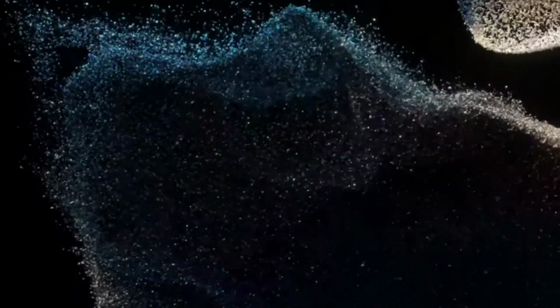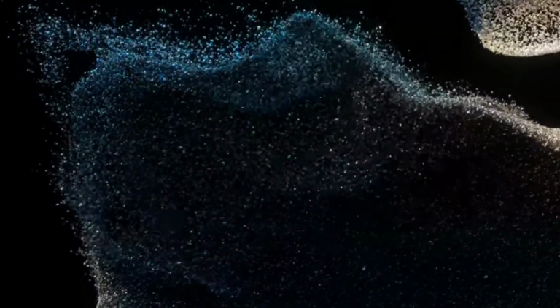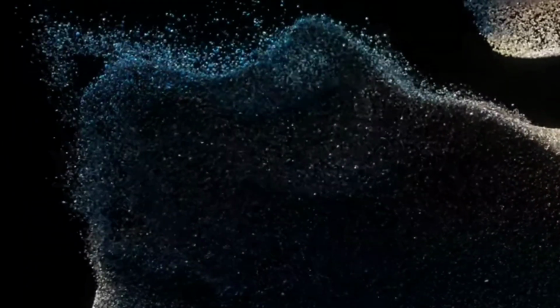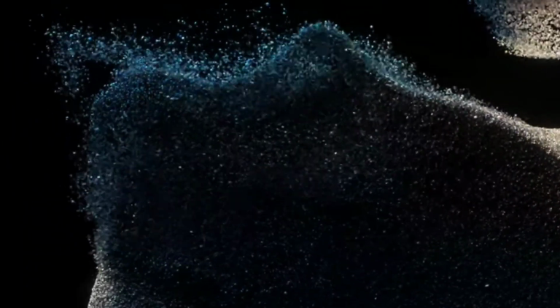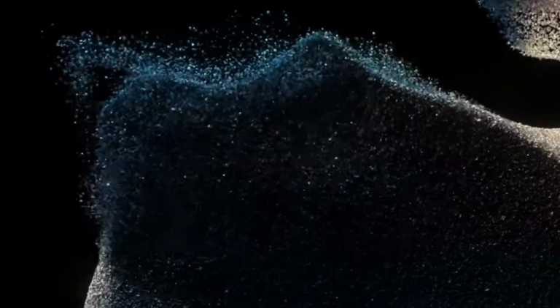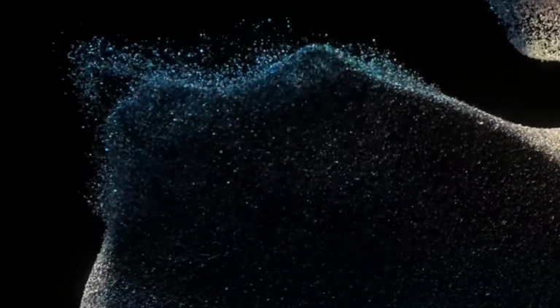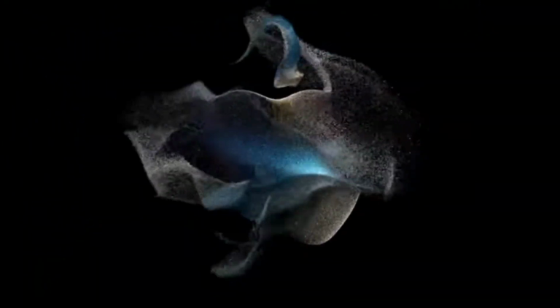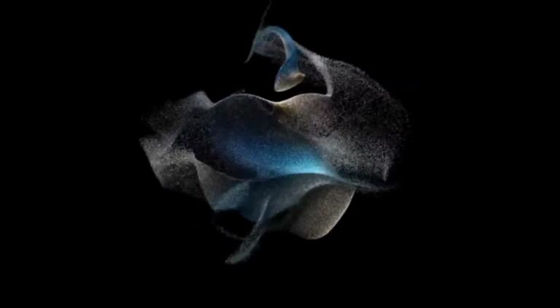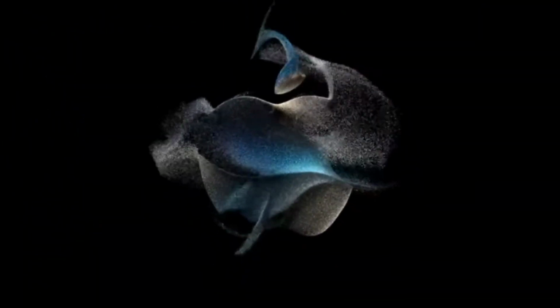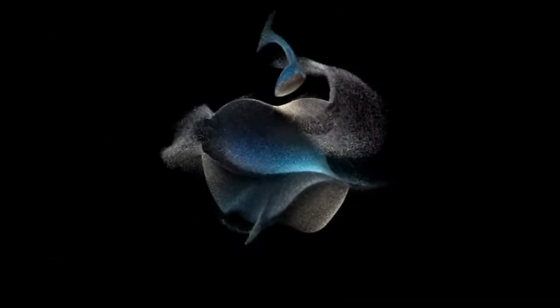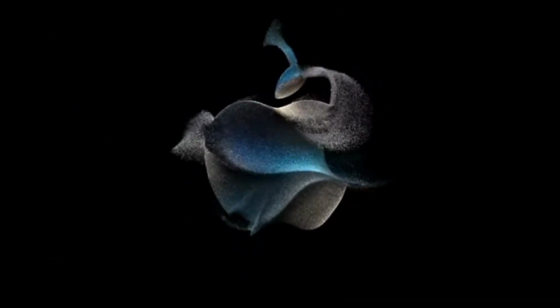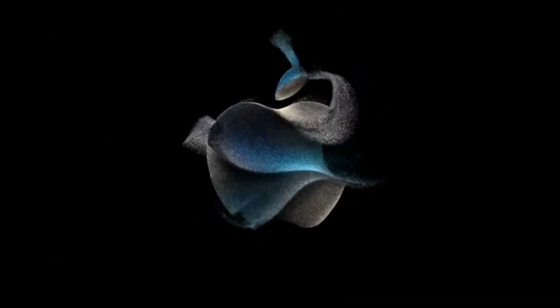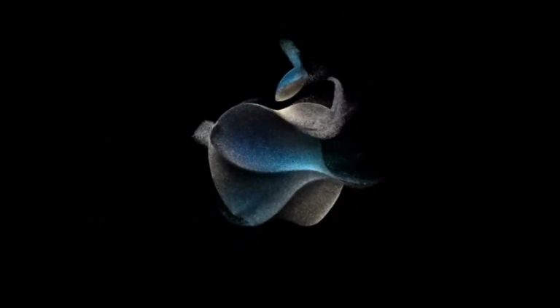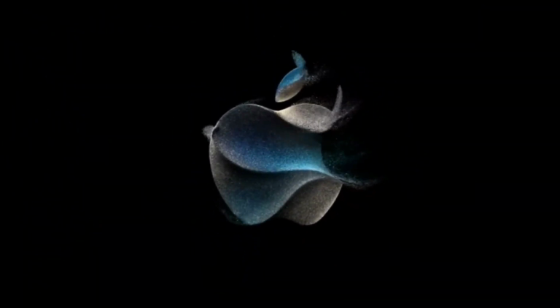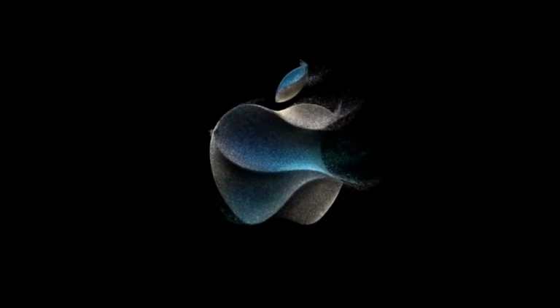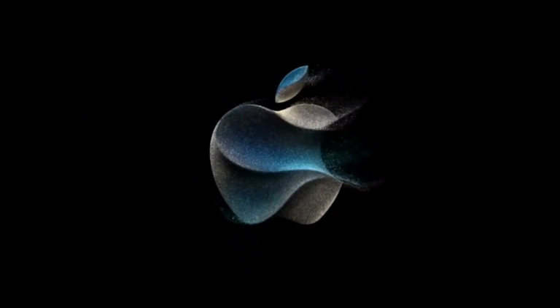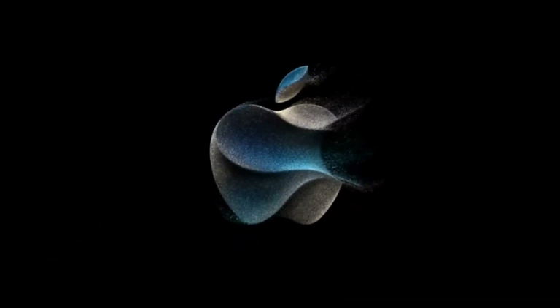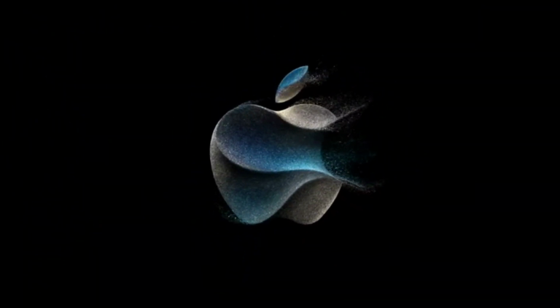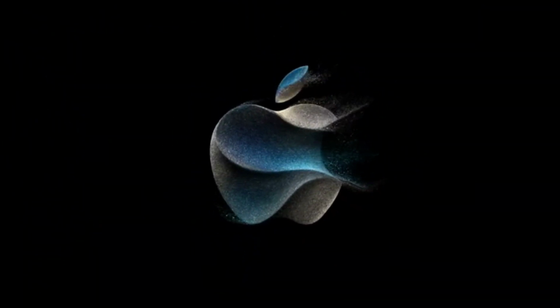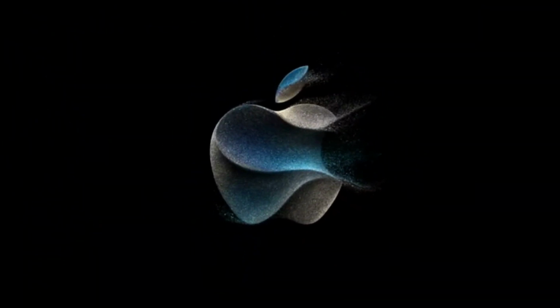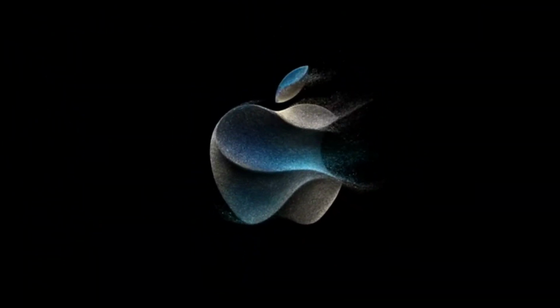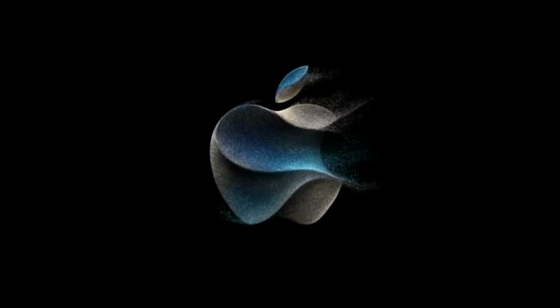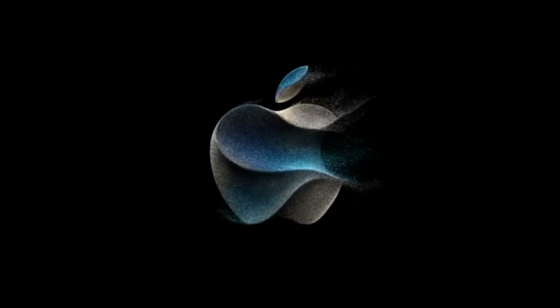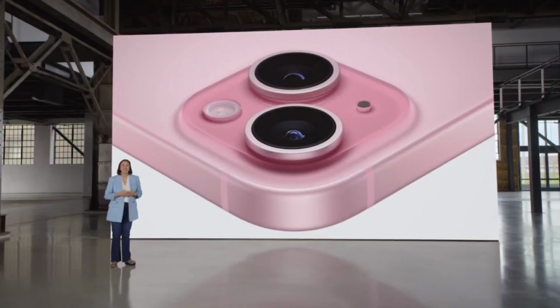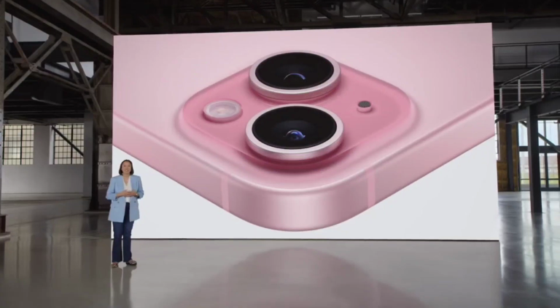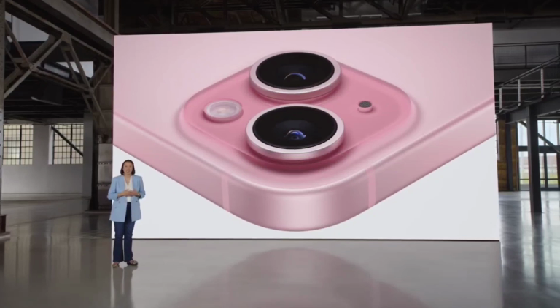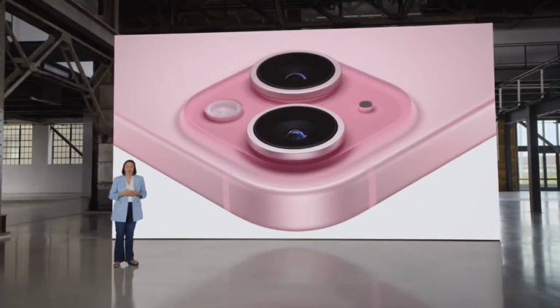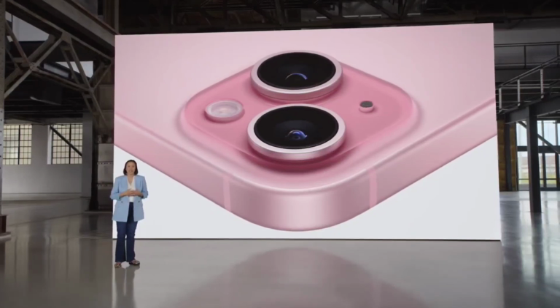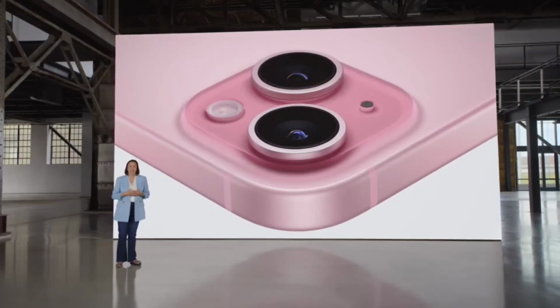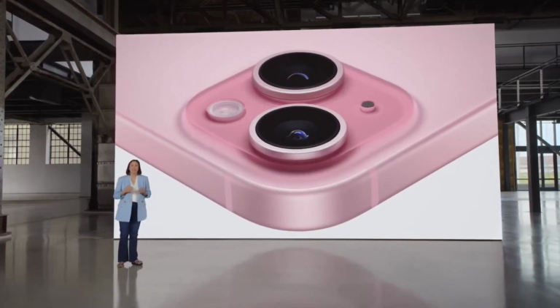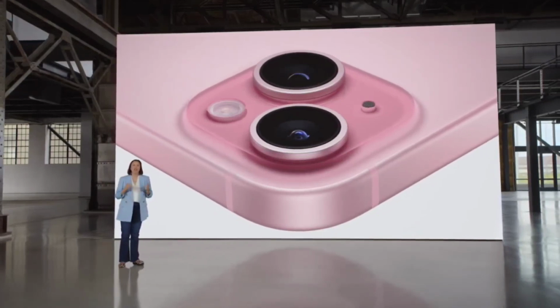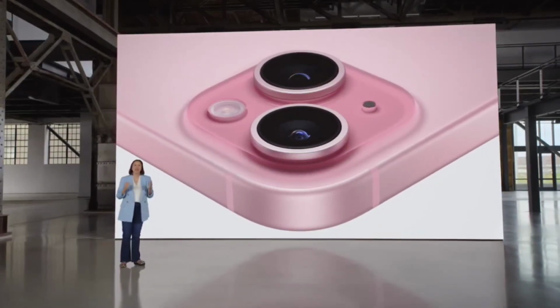In this launch event, I have 4 variants of mobile. That's why I also have 2 variants of watch.